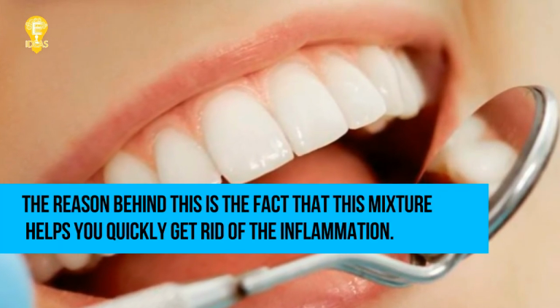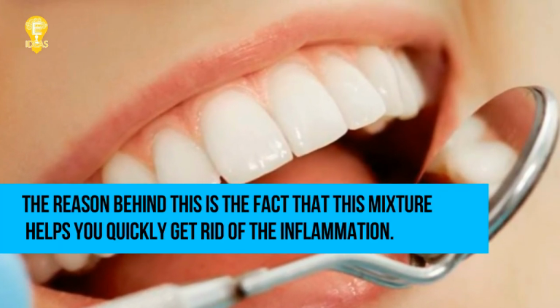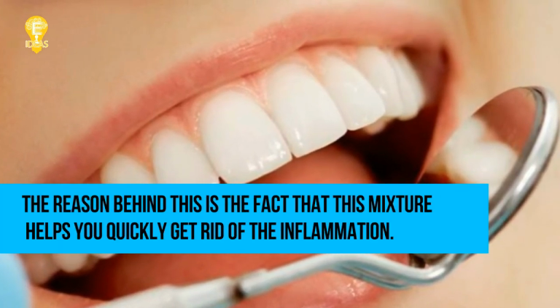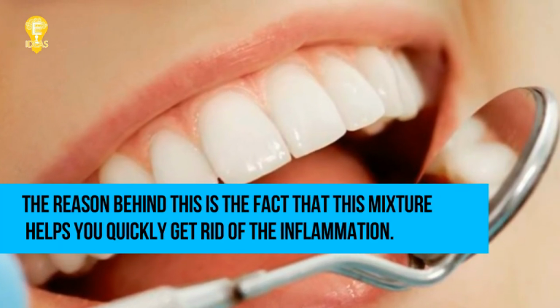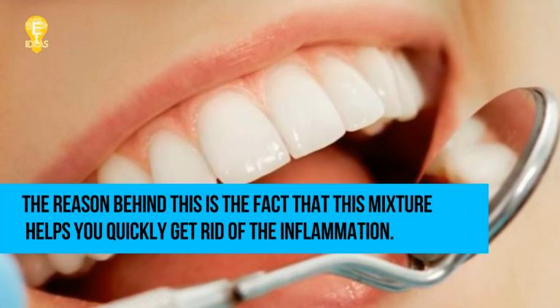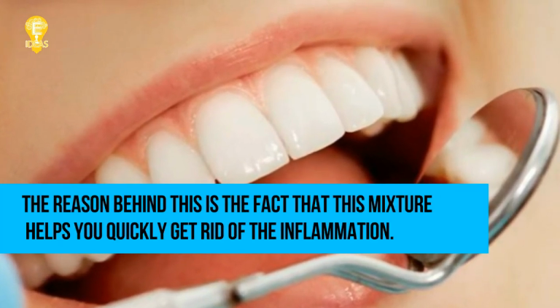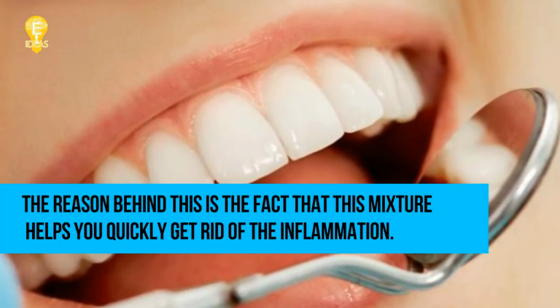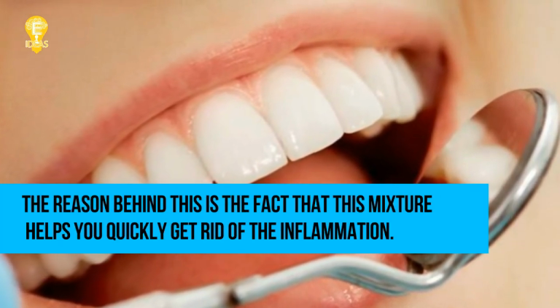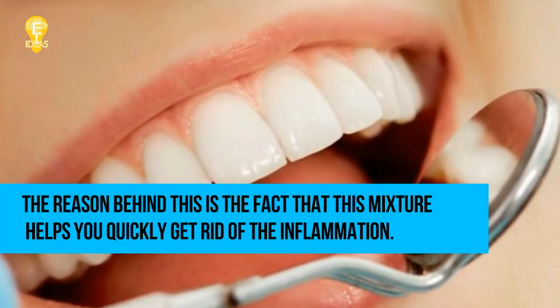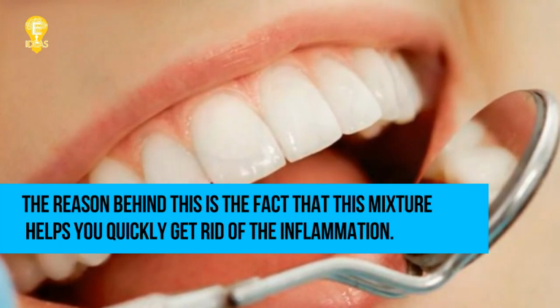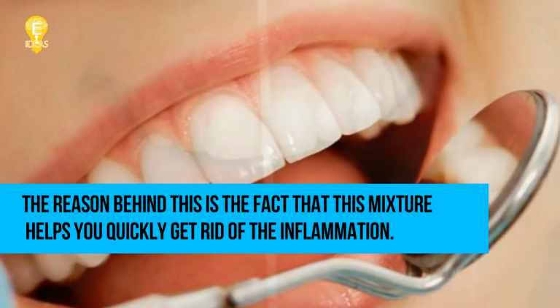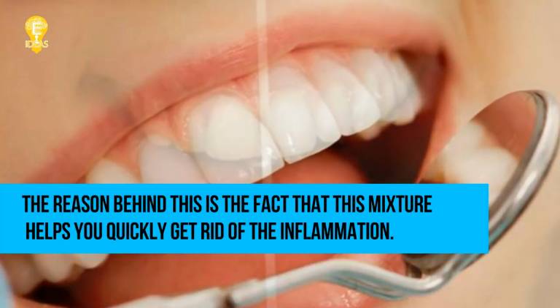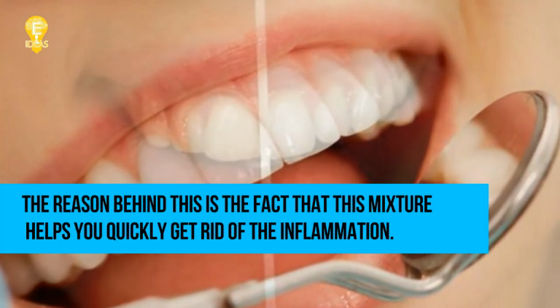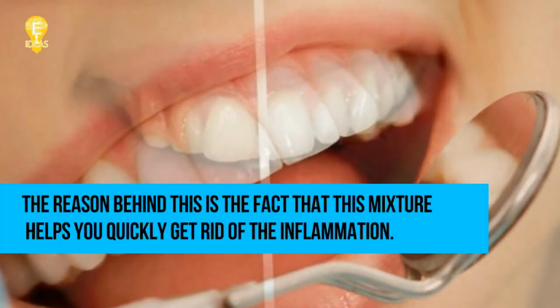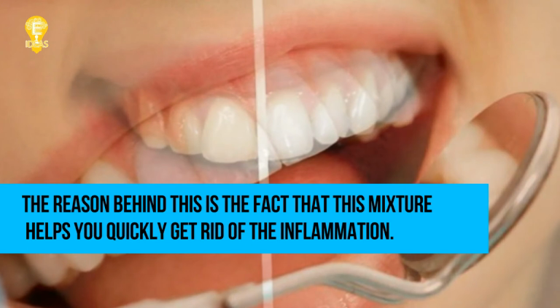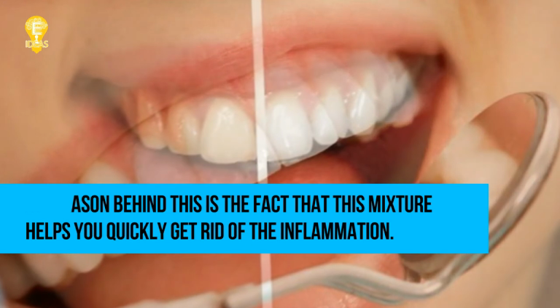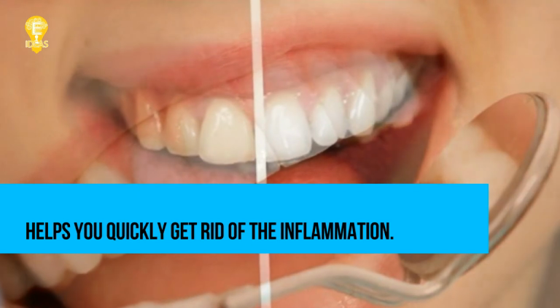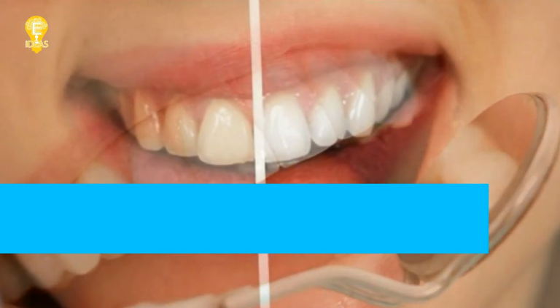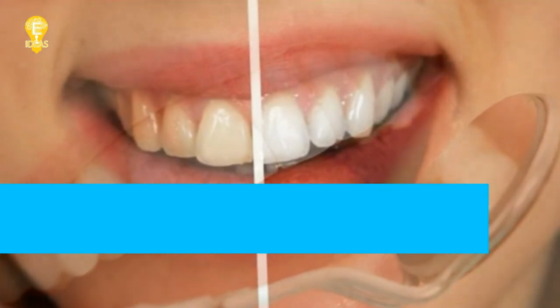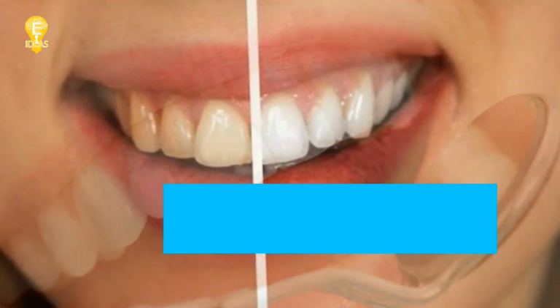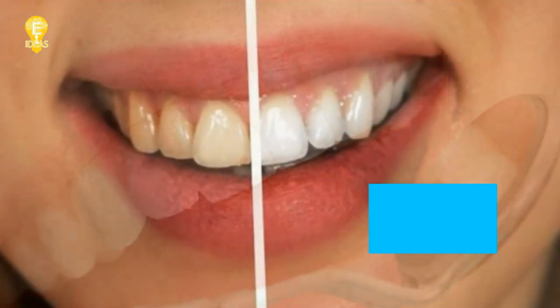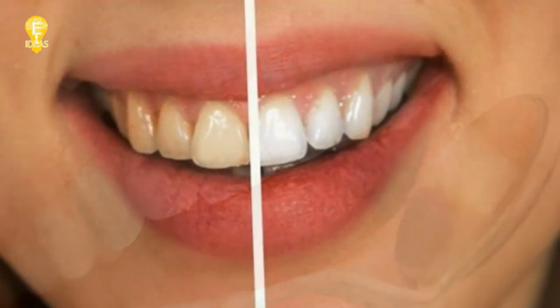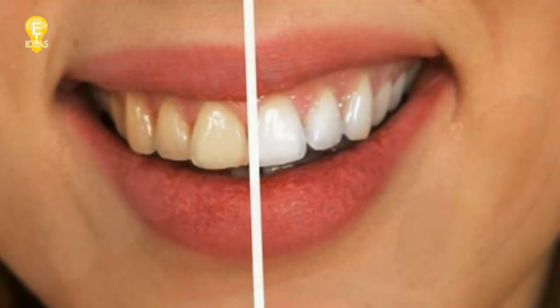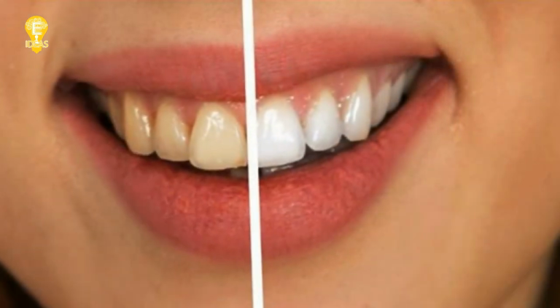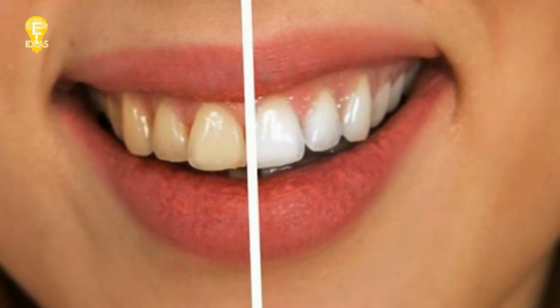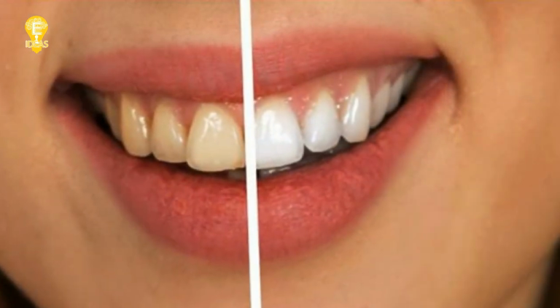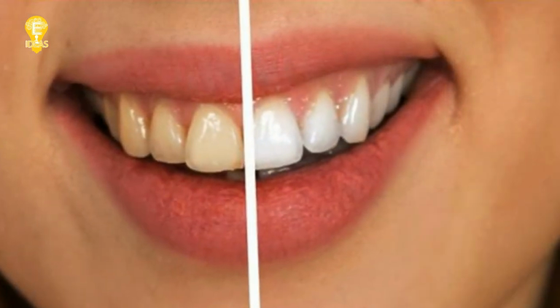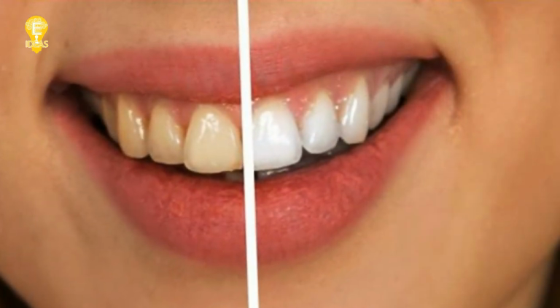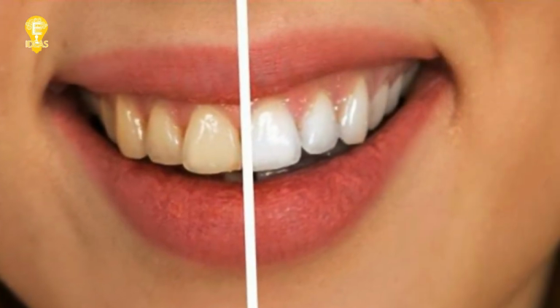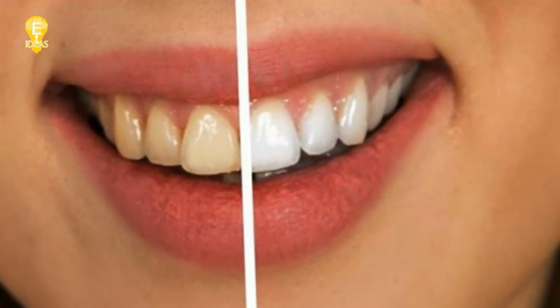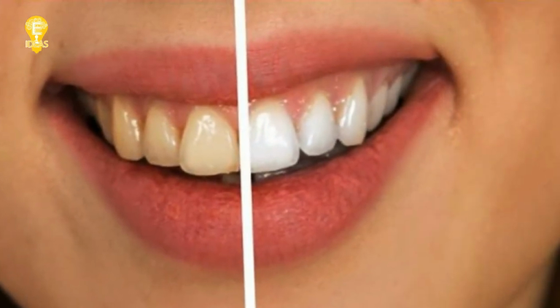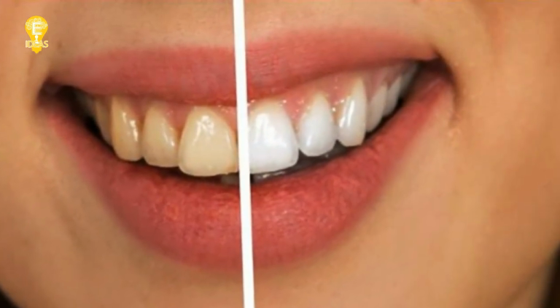This procedure is also beneficial for people who suffer from frequent bleeding of the gums. The reason behind this is the fact that this mixture helps you quickly get rid of the inflammation.